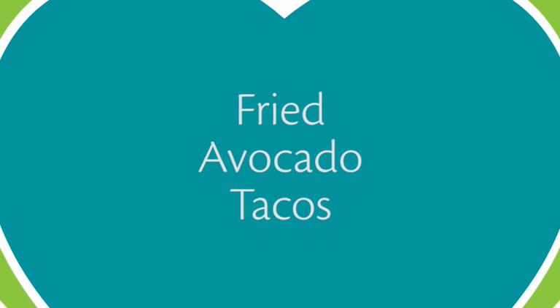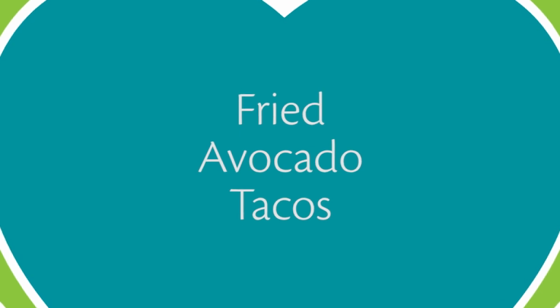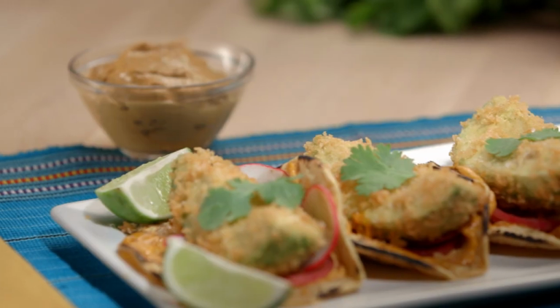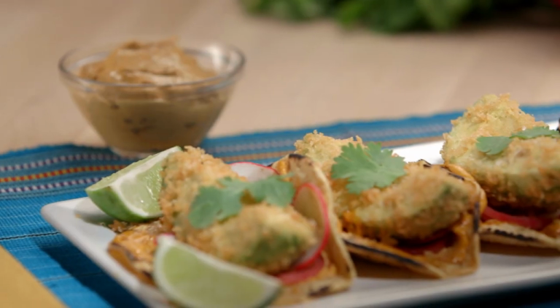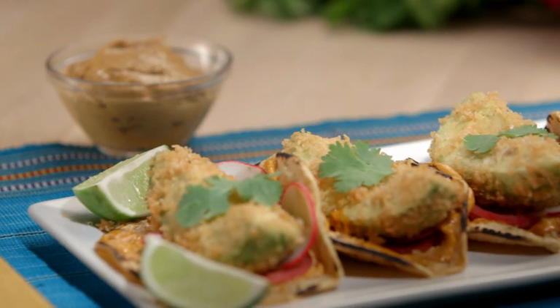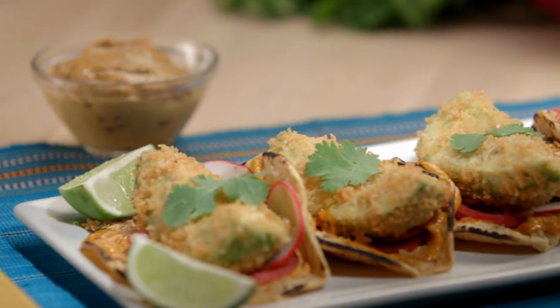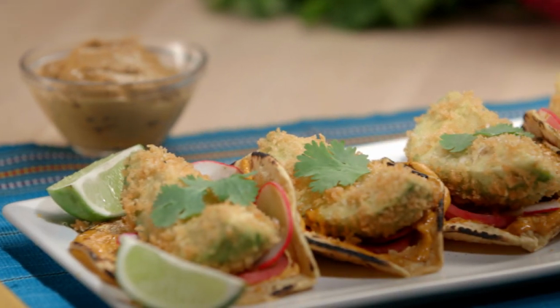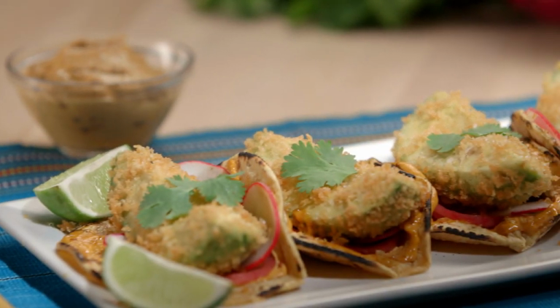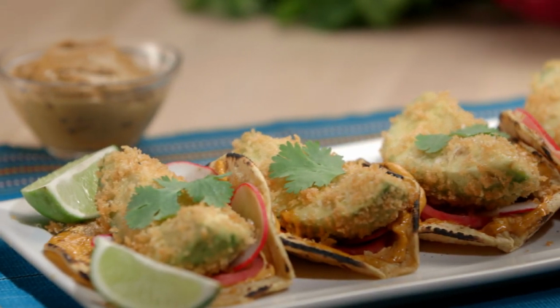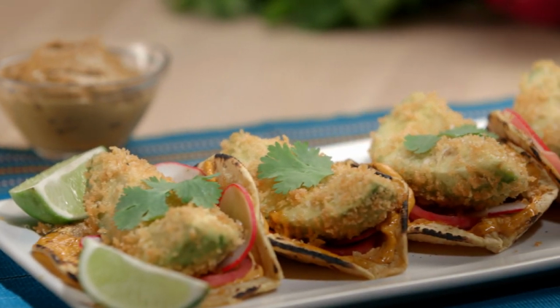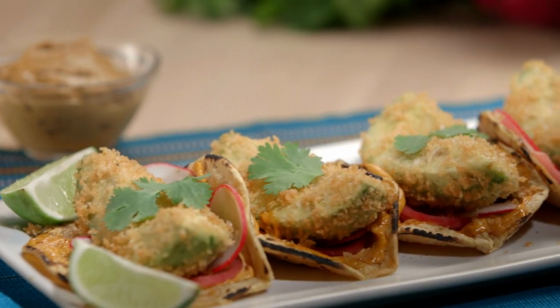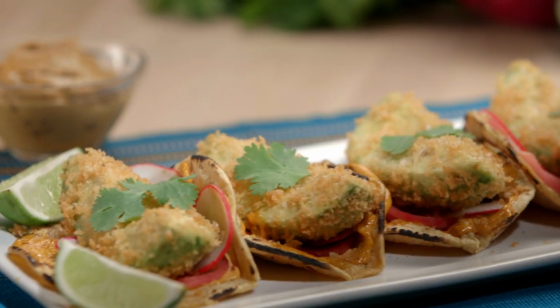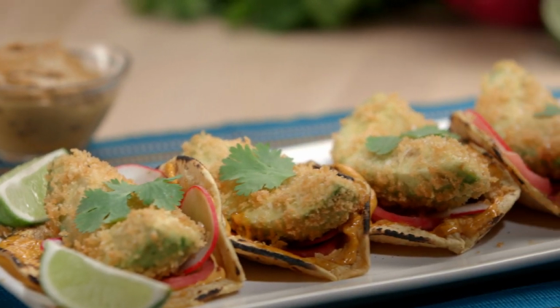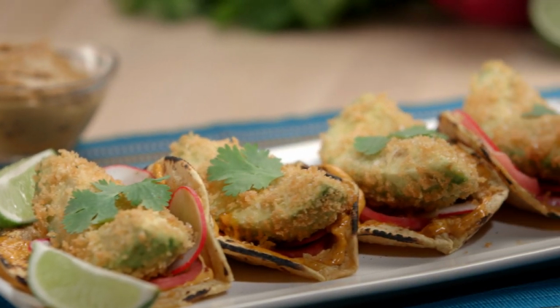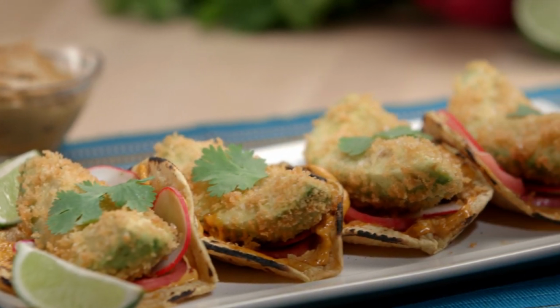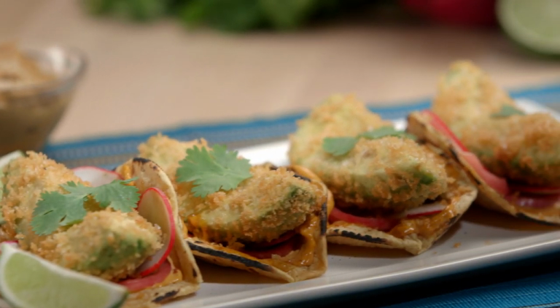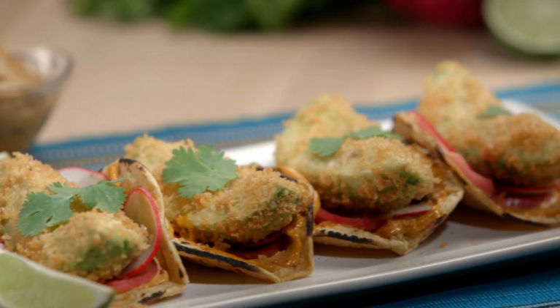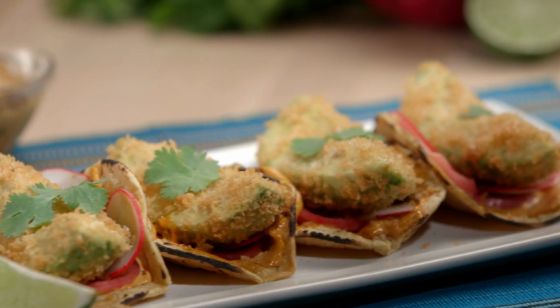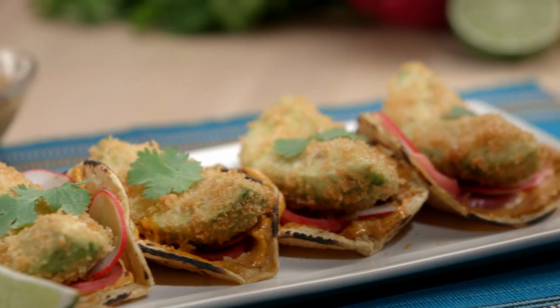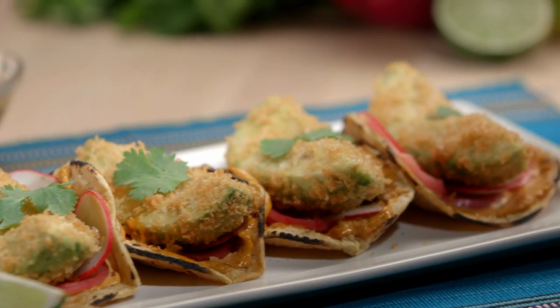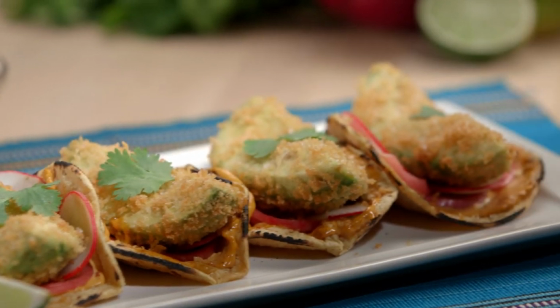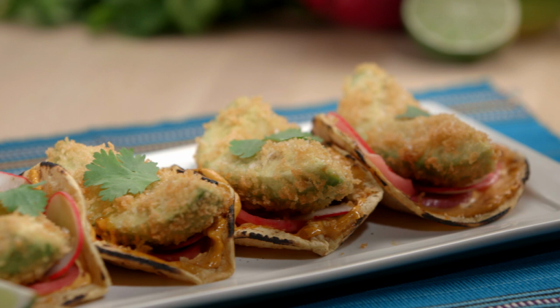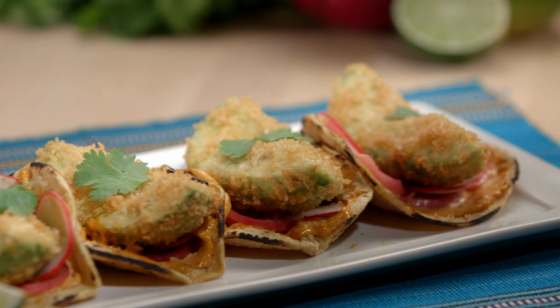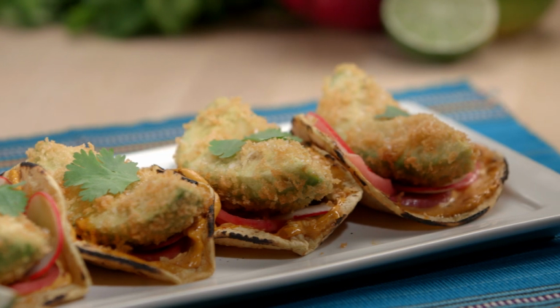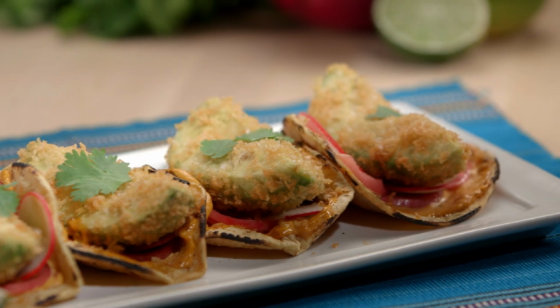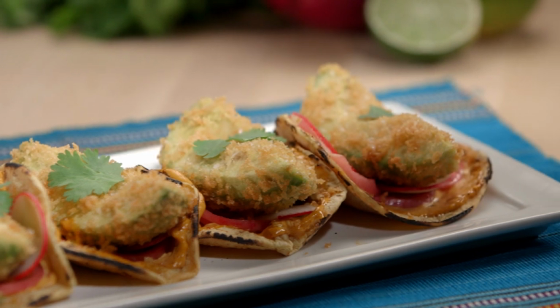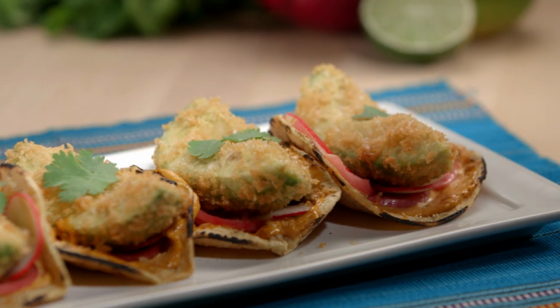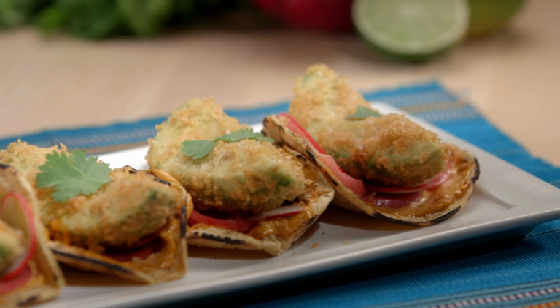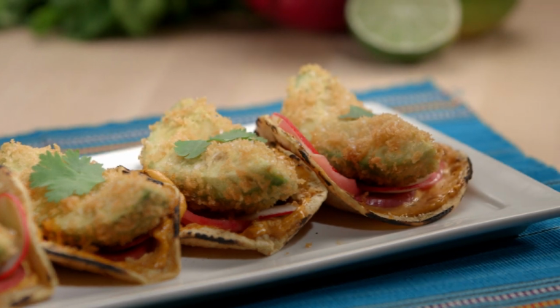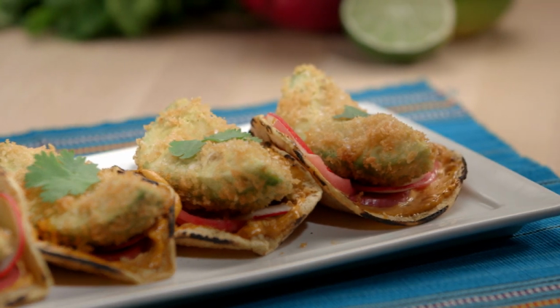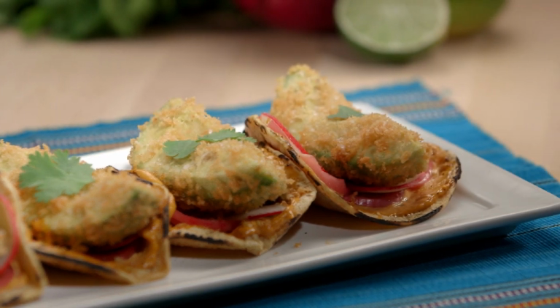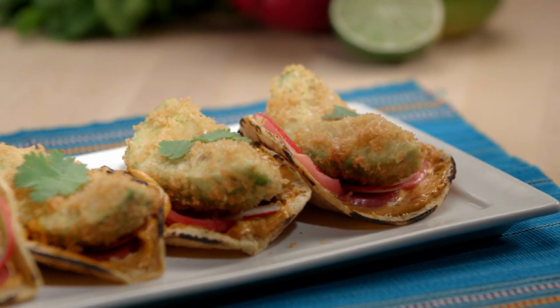We're making fried avocado tacos. They're crunchy, they're creamy, and they're absolutely addicting.